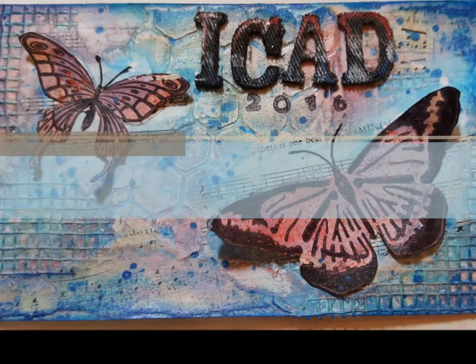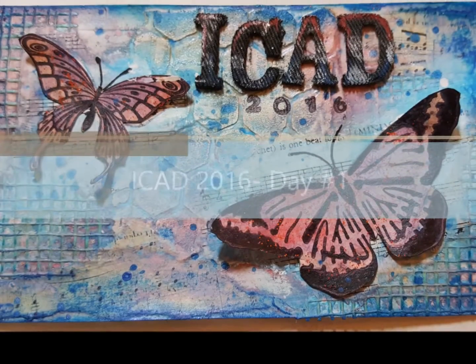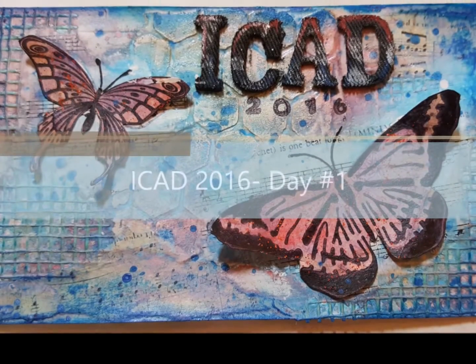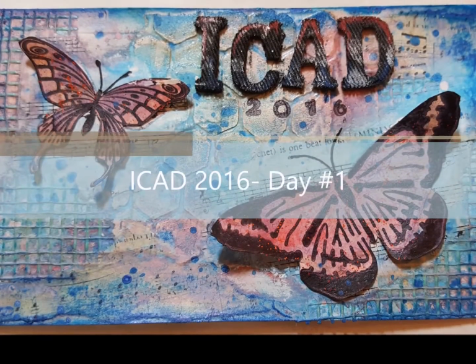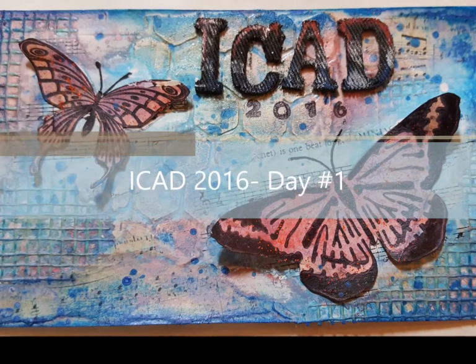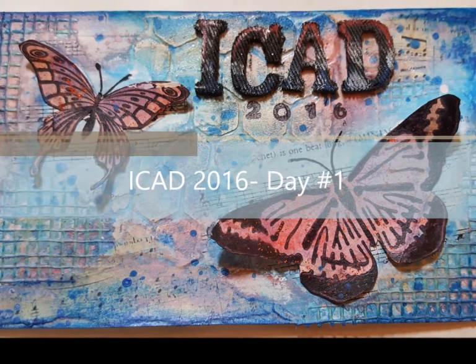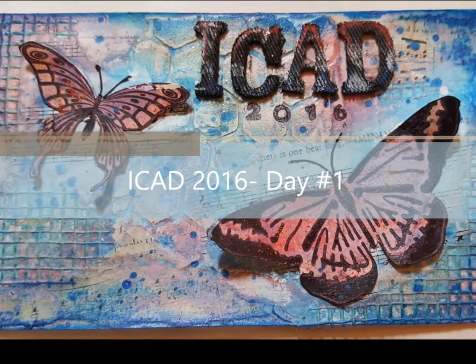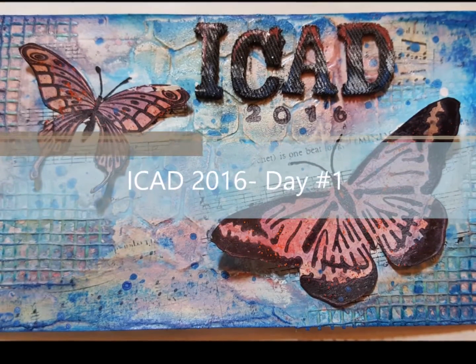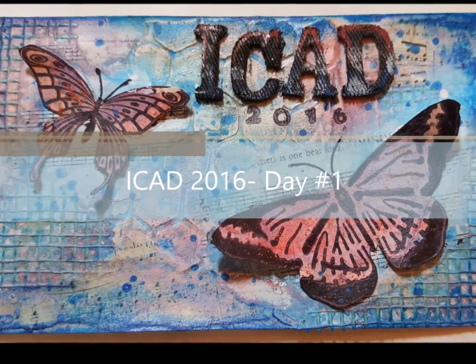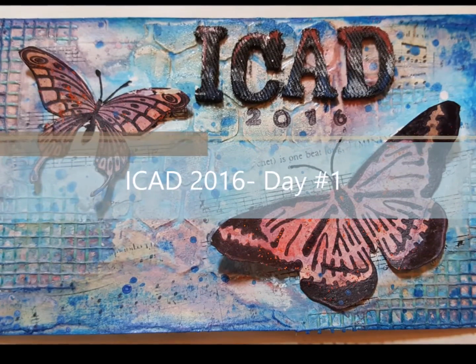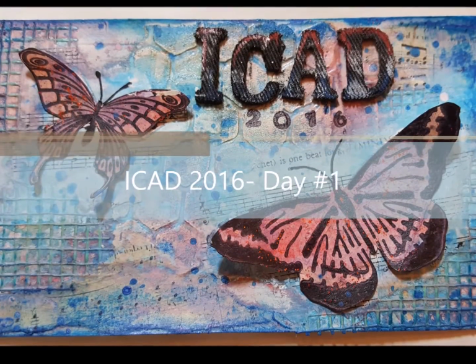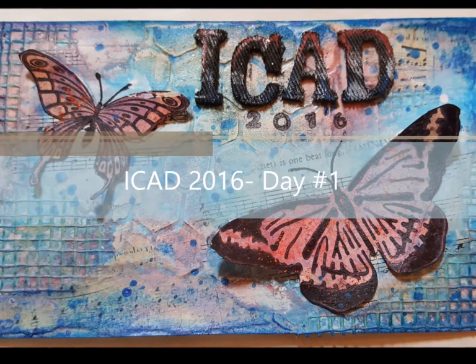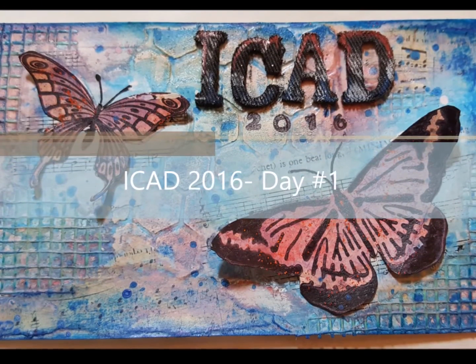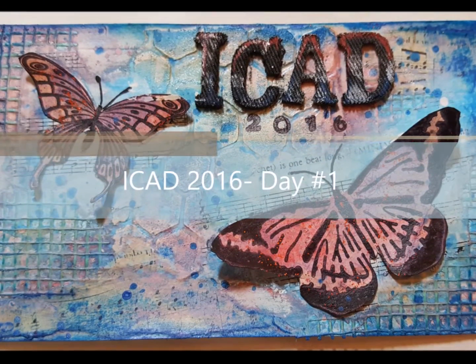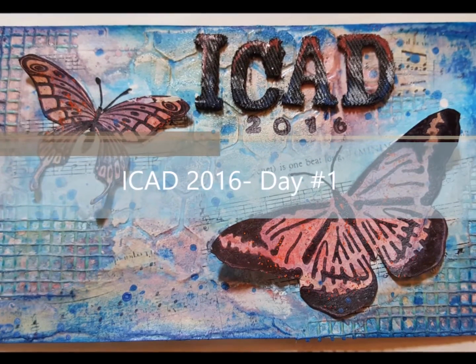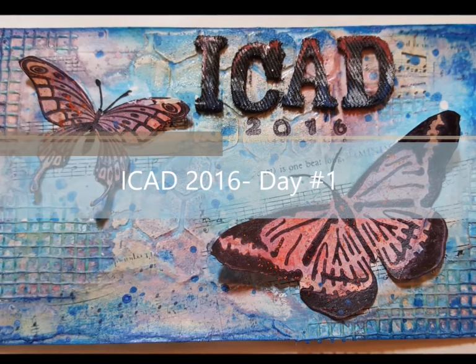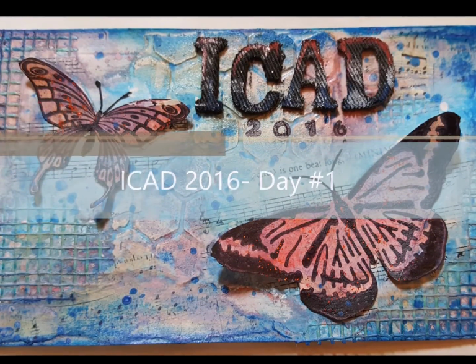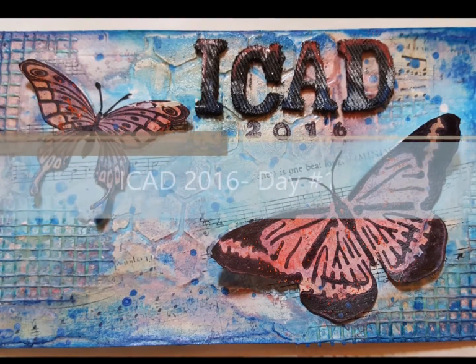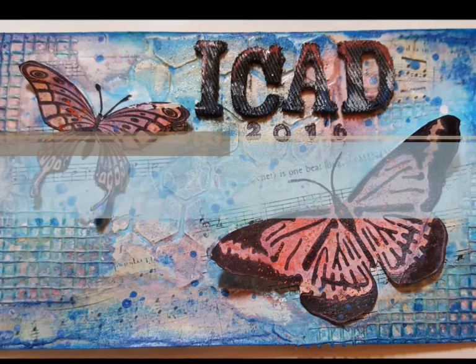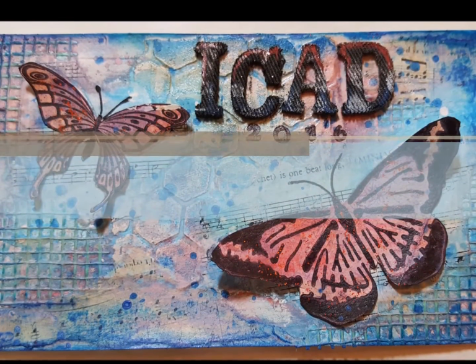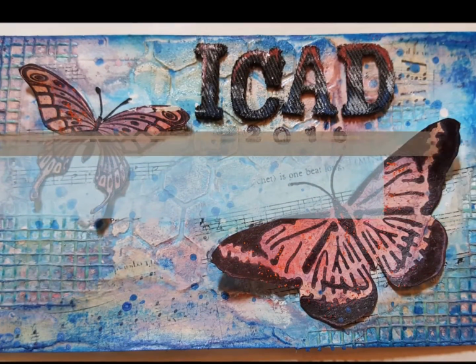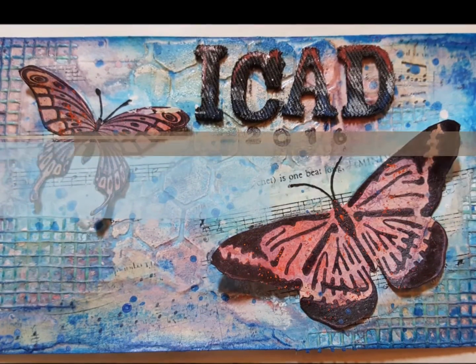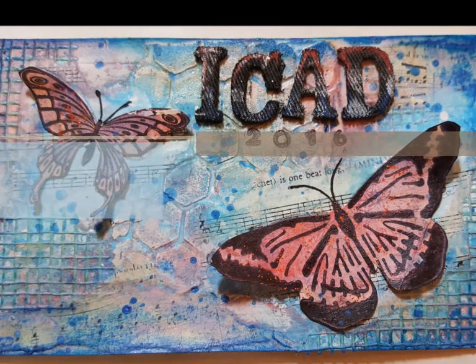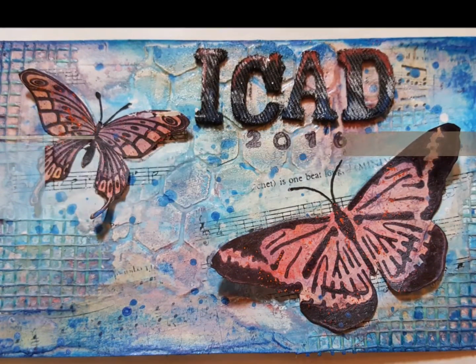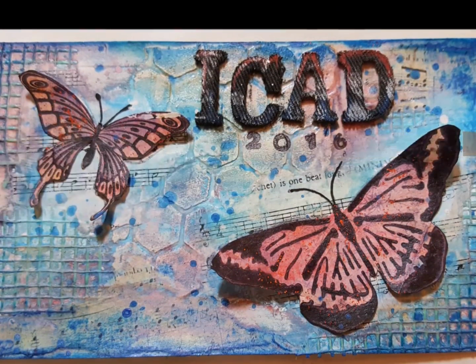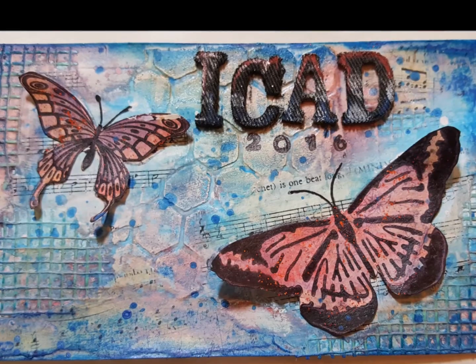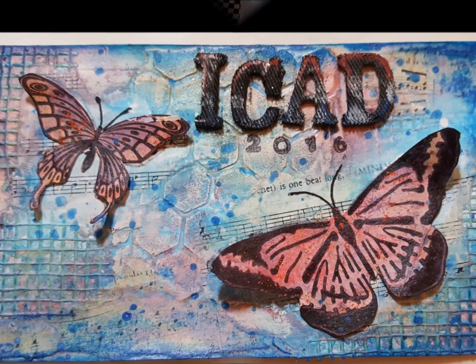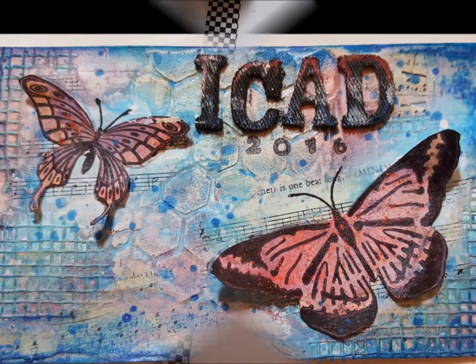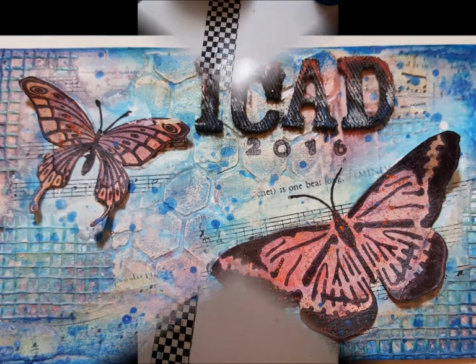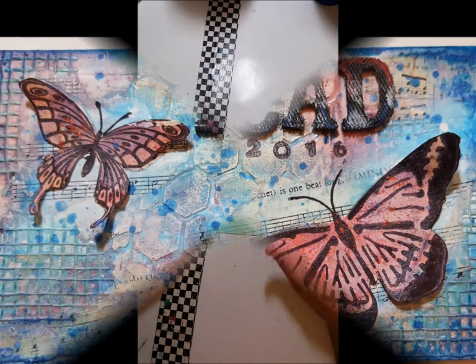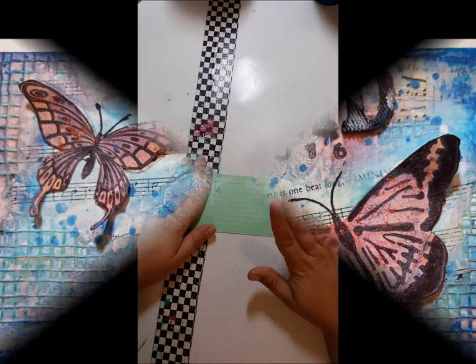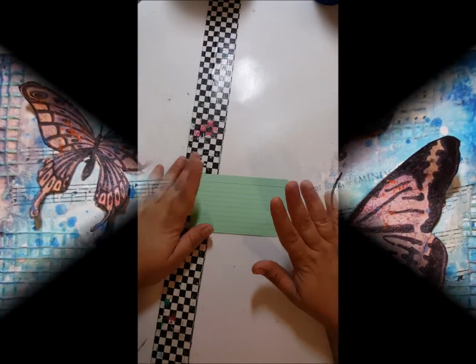Hello everybody, Katie here. Thank you for joining me today for iCAD Day One.